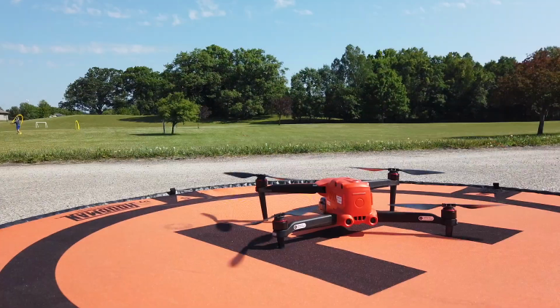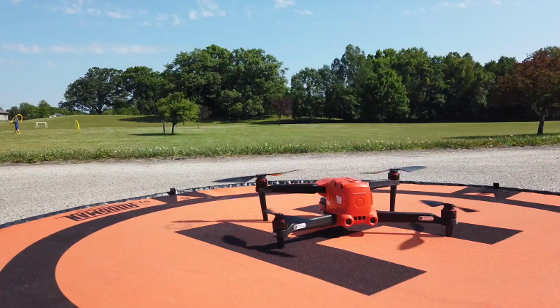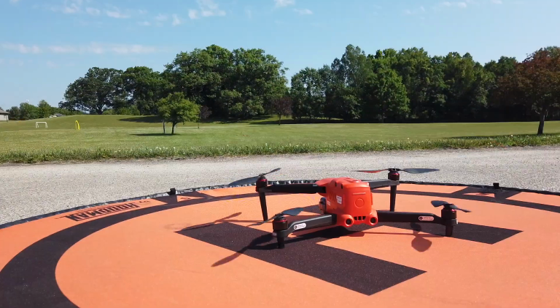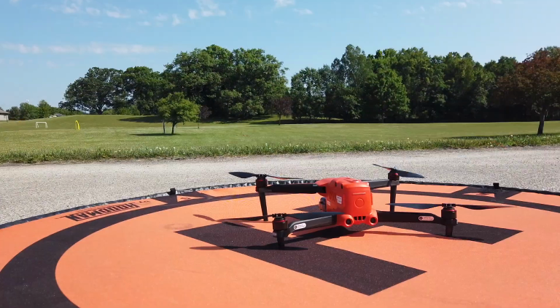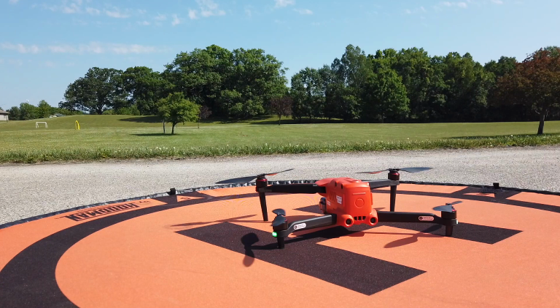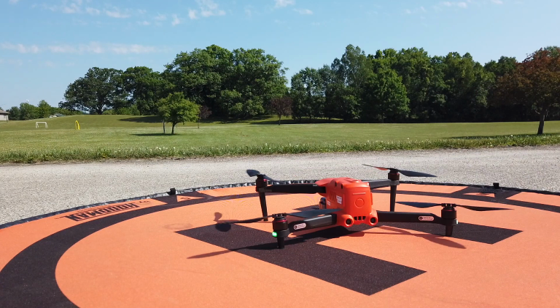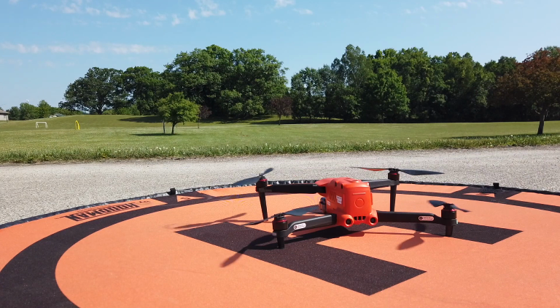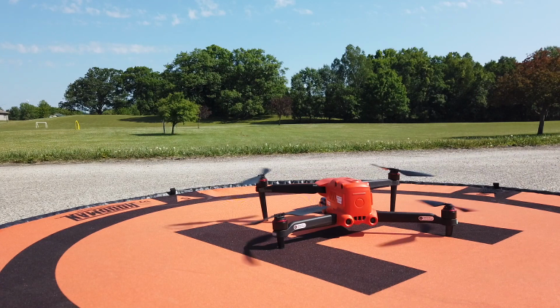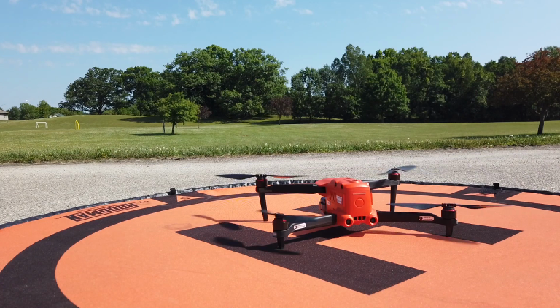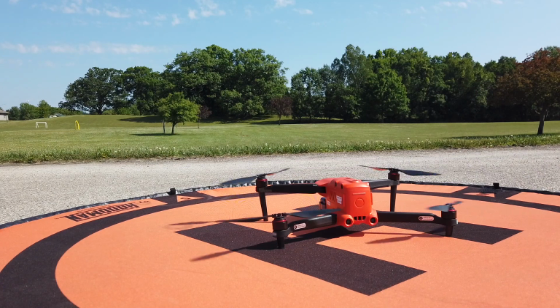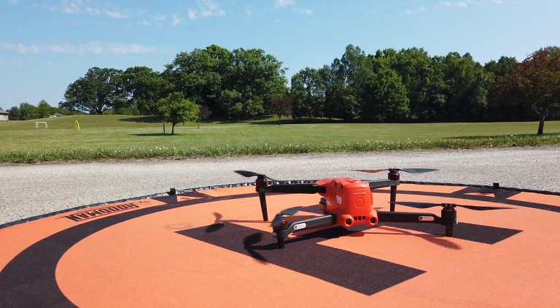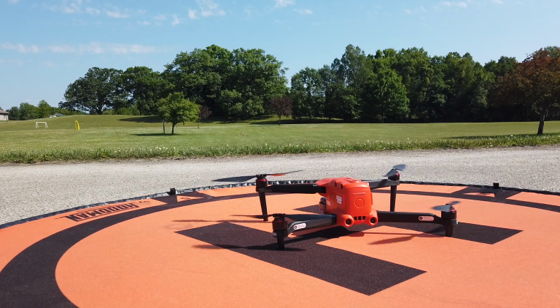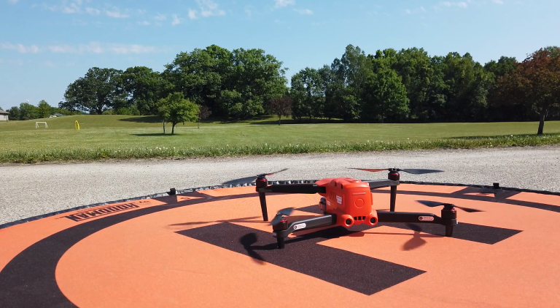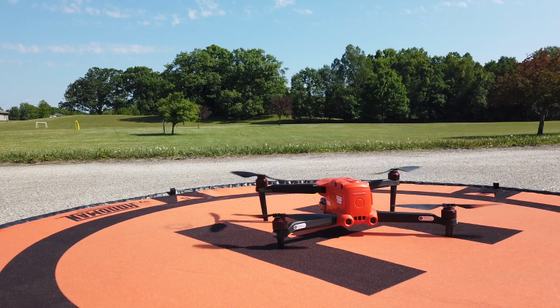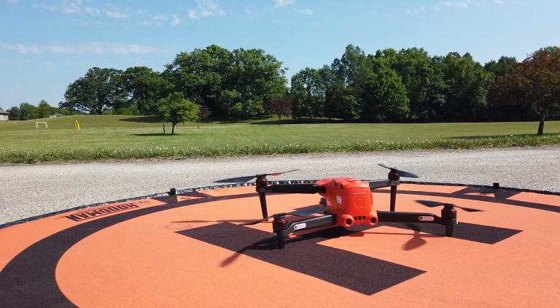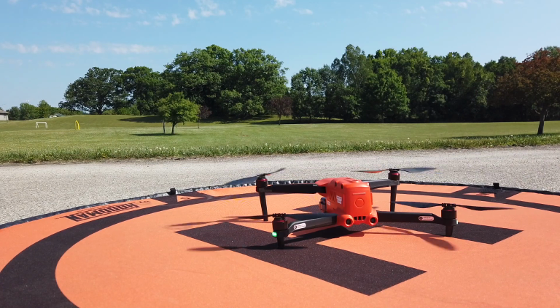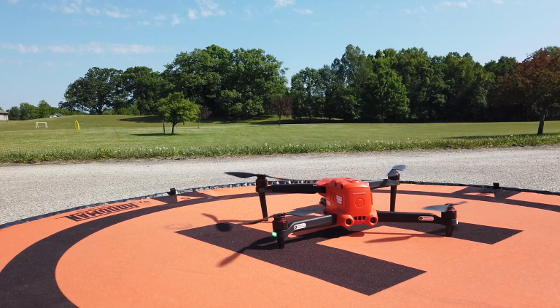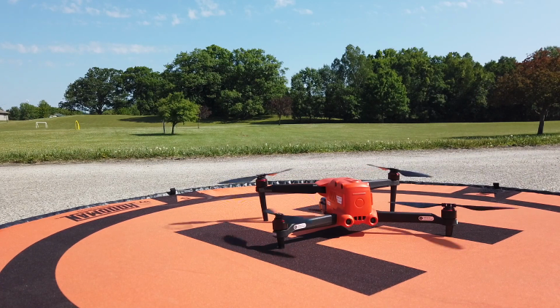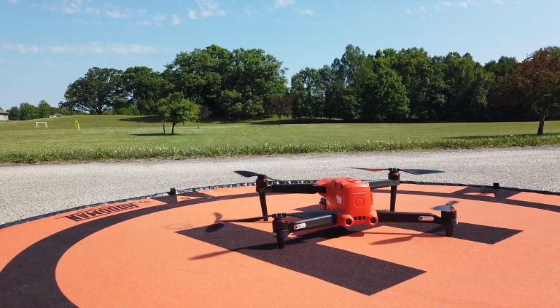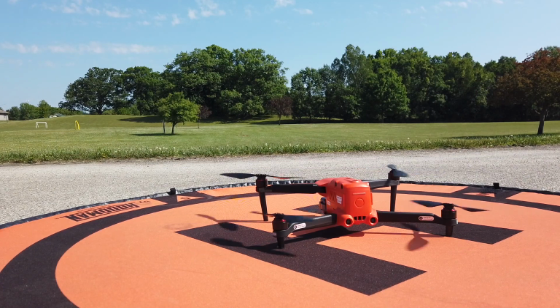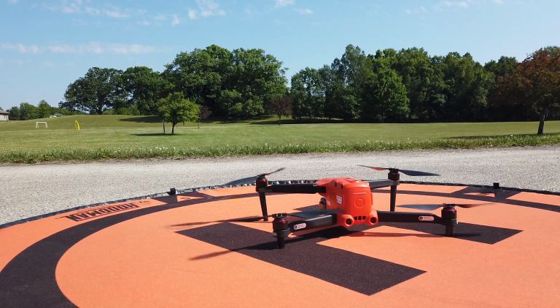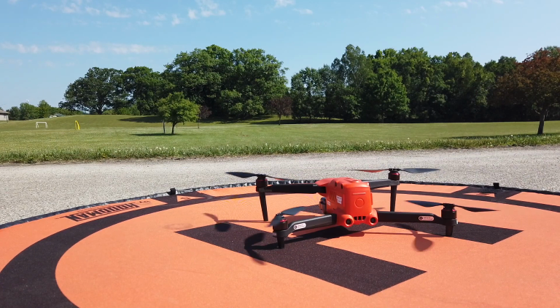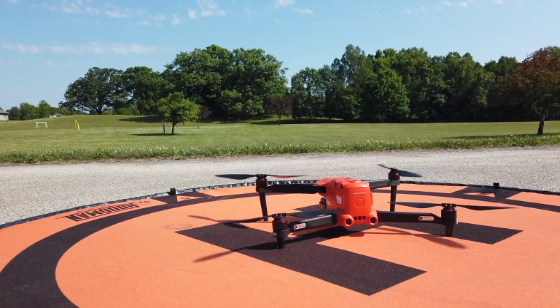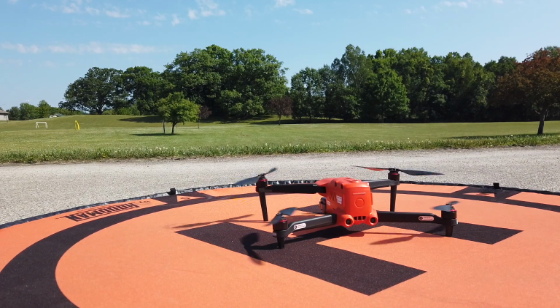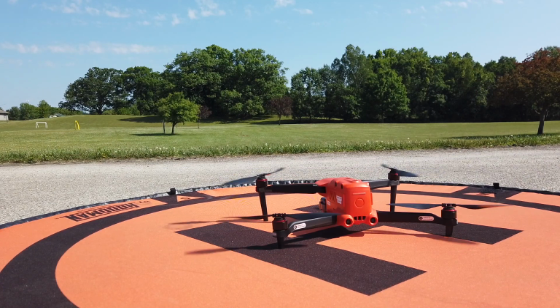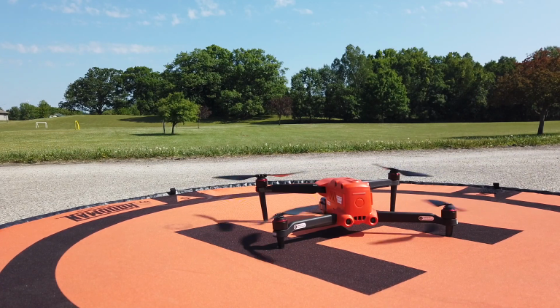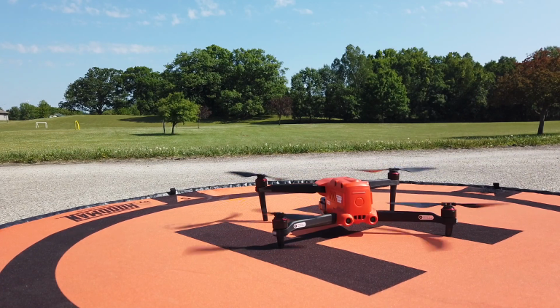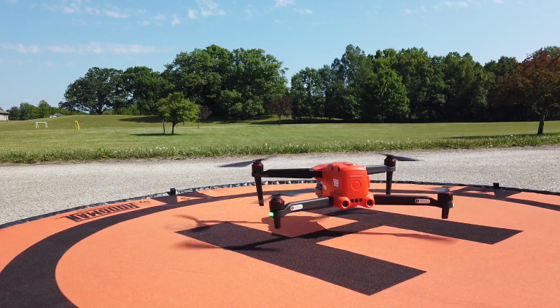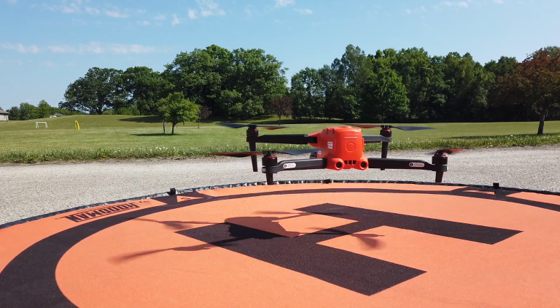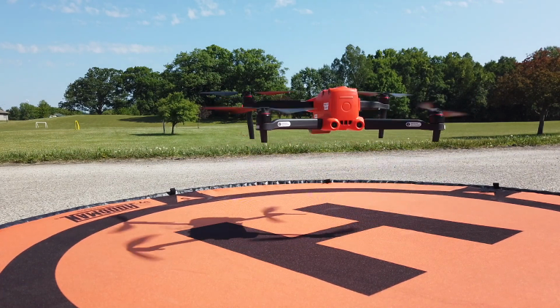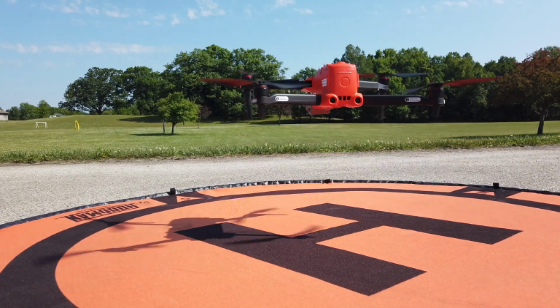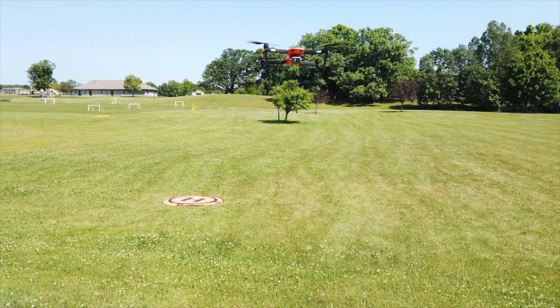I've been doing a lot of research getting familiar with the remote controller and stuff before I actually put this bird in the air.